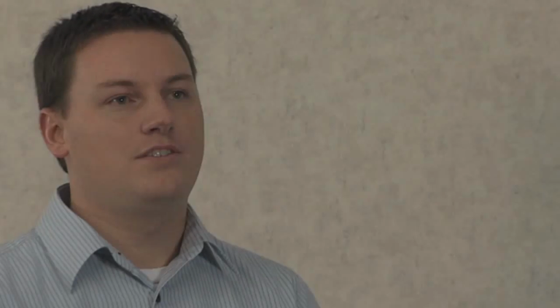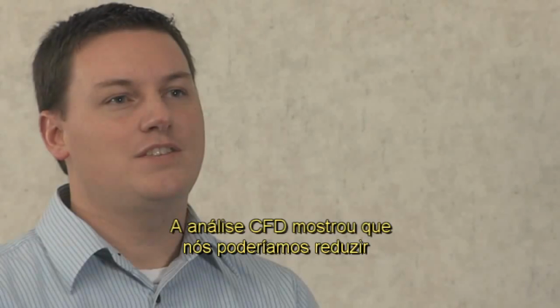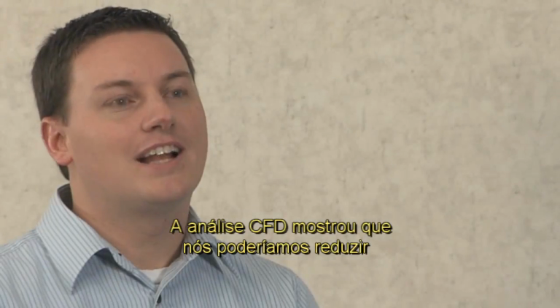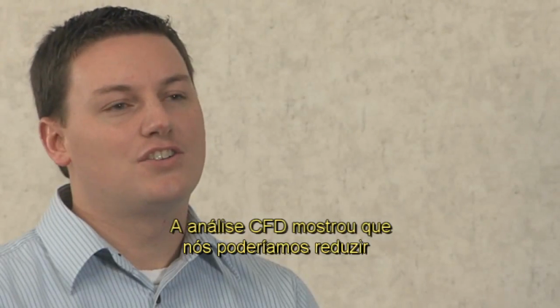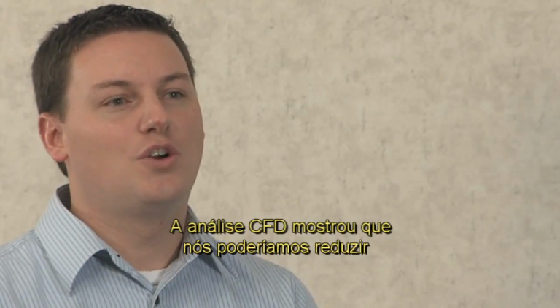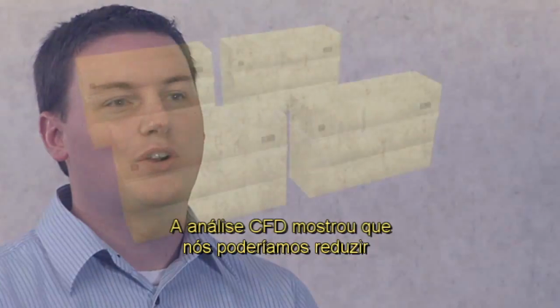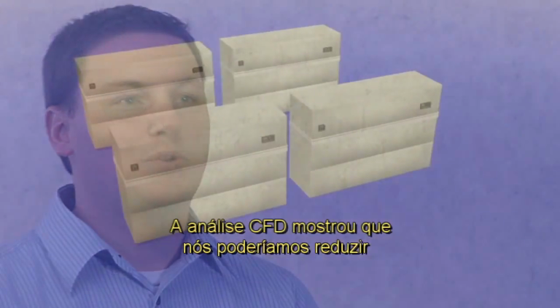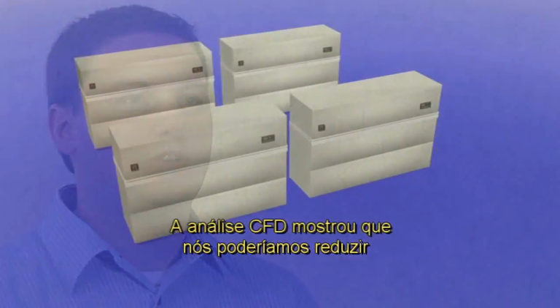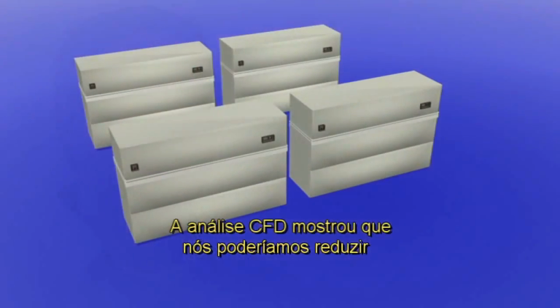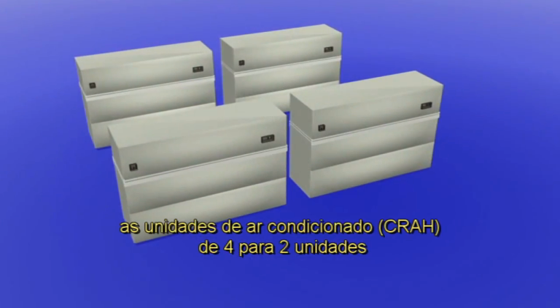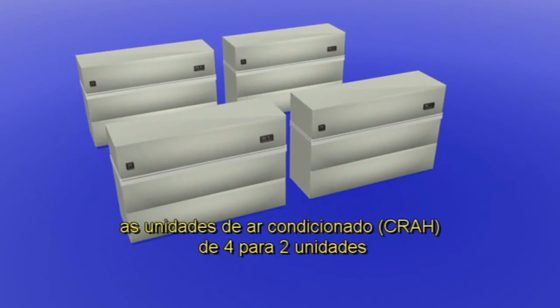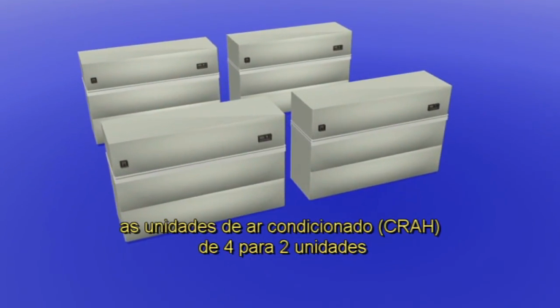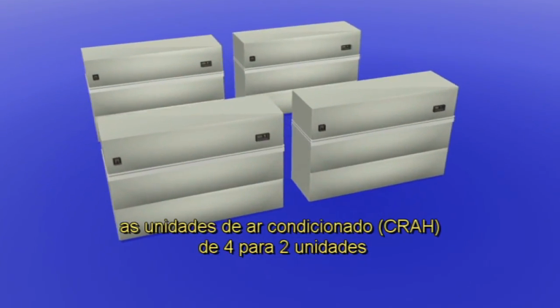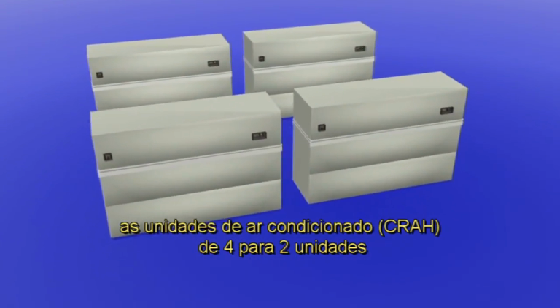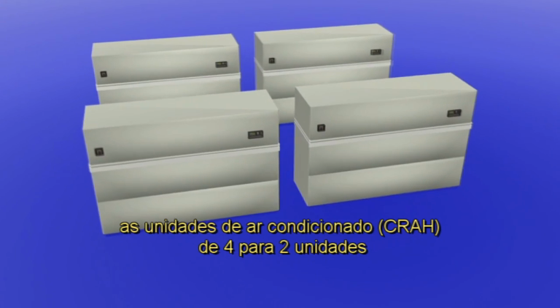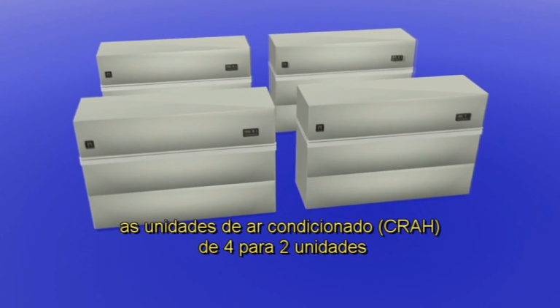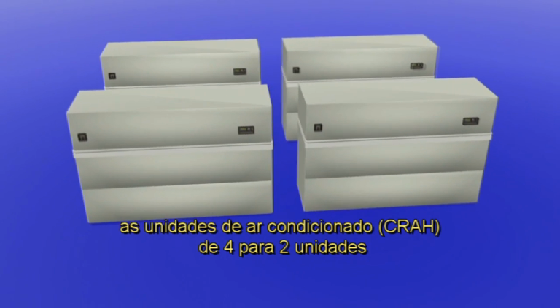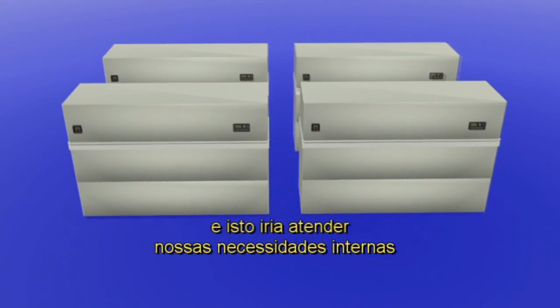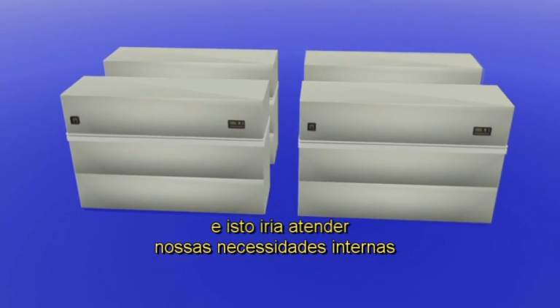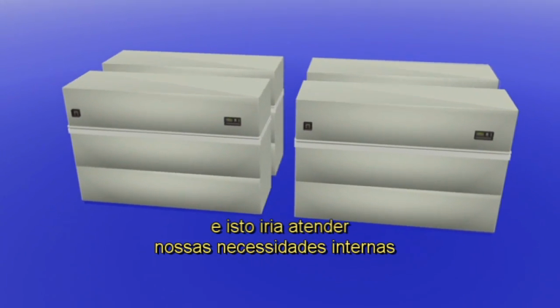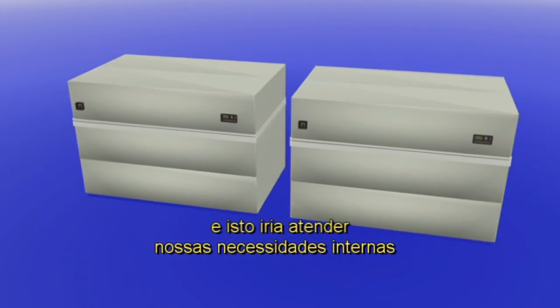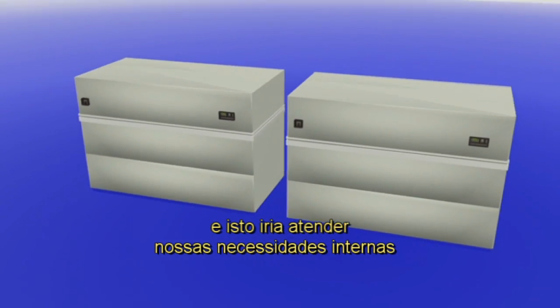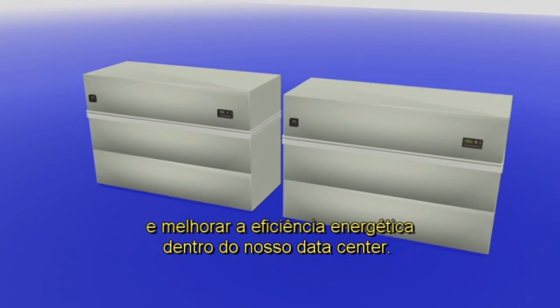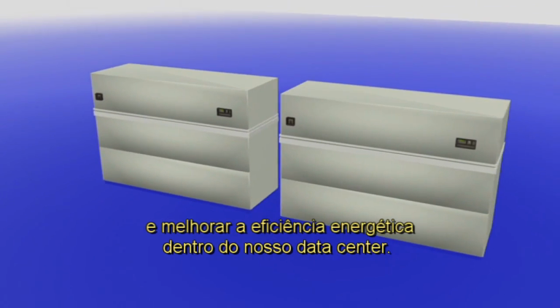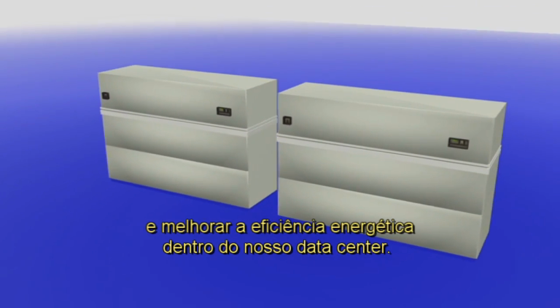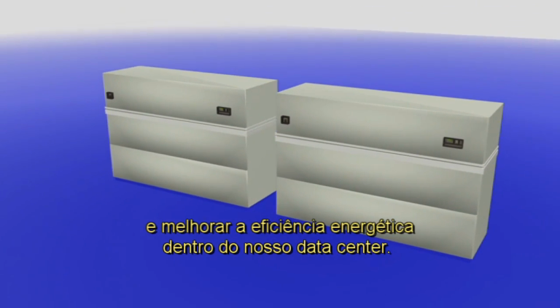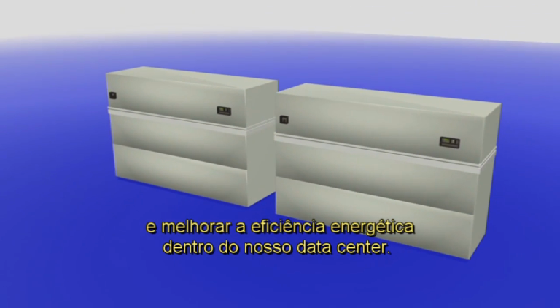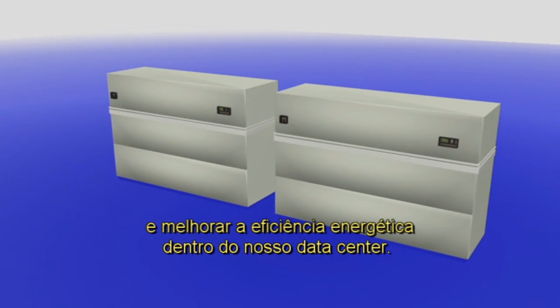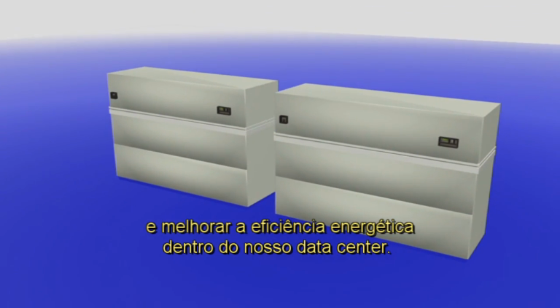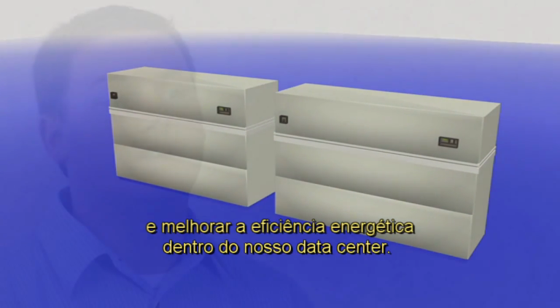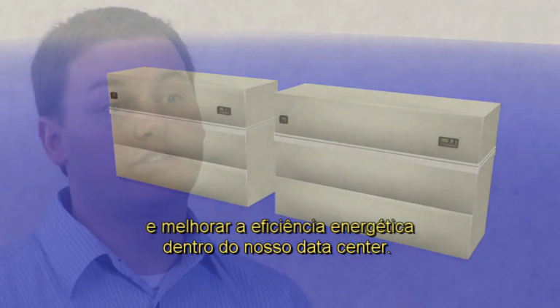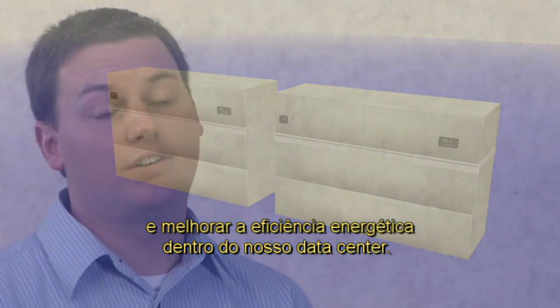The CFD analysis showed we were able to reduce our CRAW units from four down to two units. This would meet our thermal needs and improve our energy efficiency within the data center.